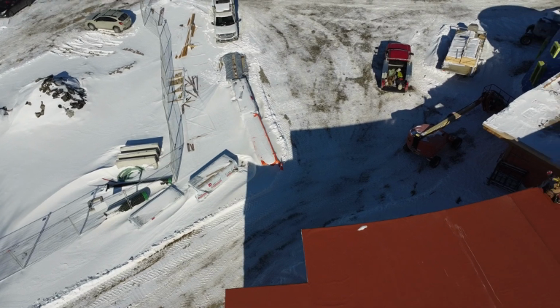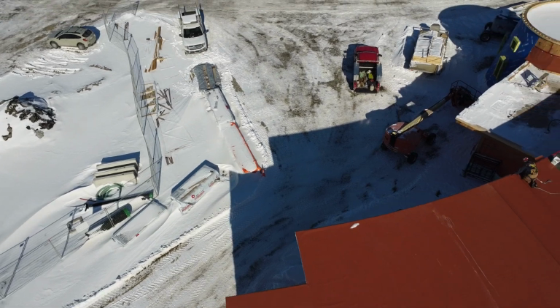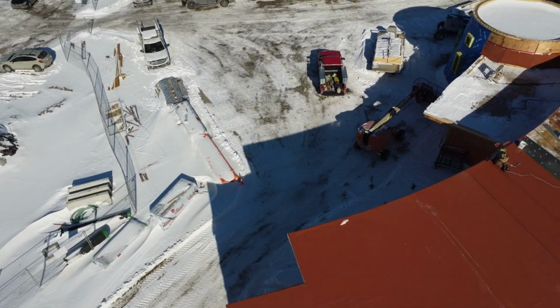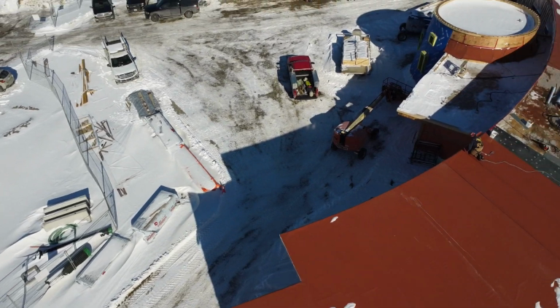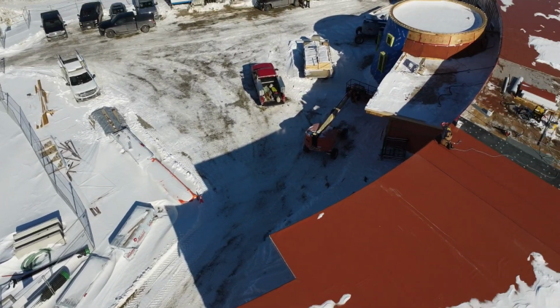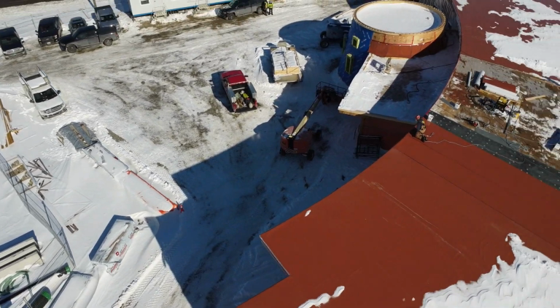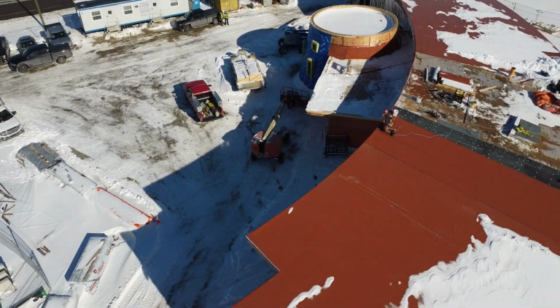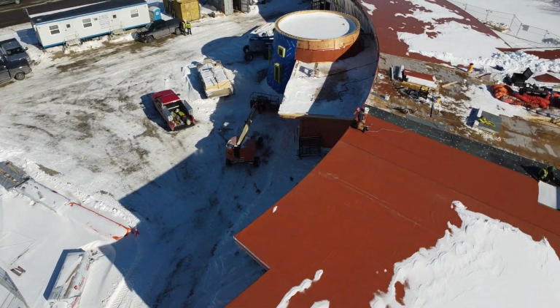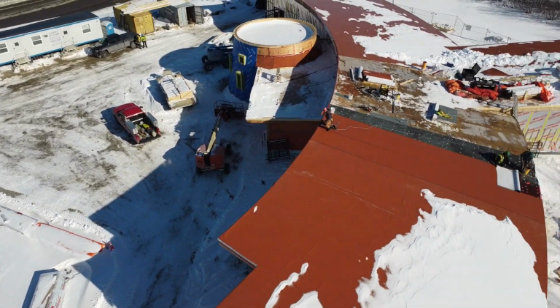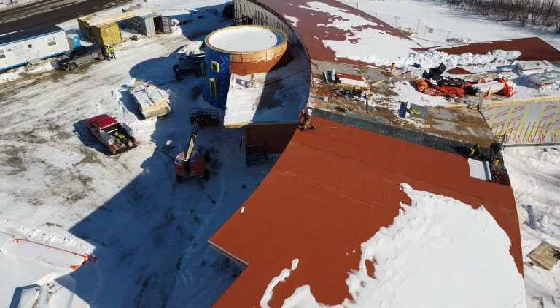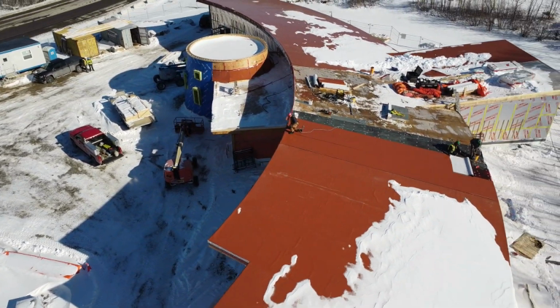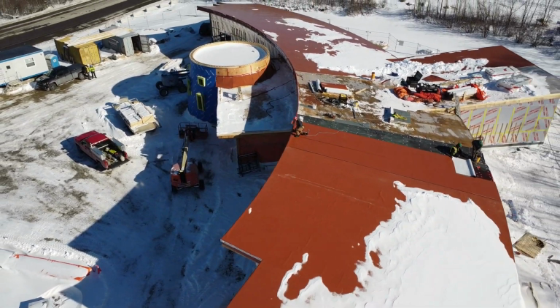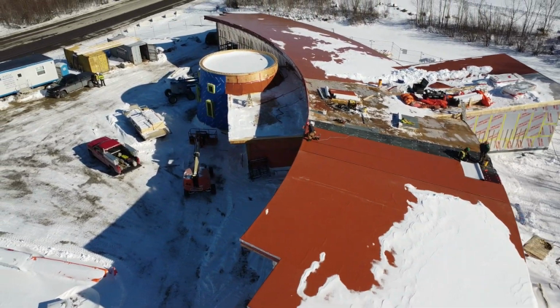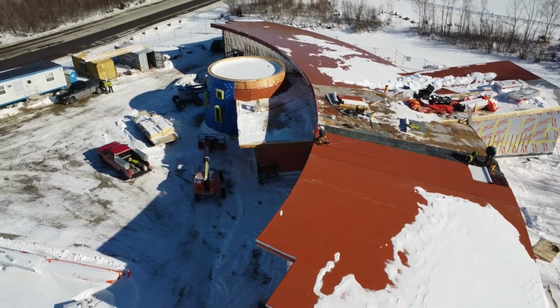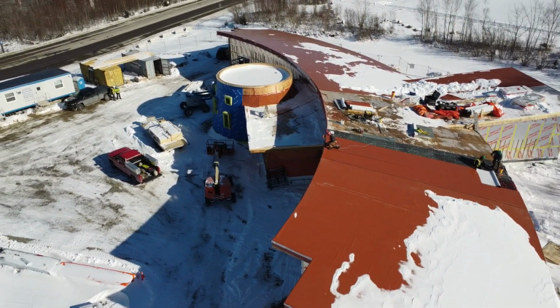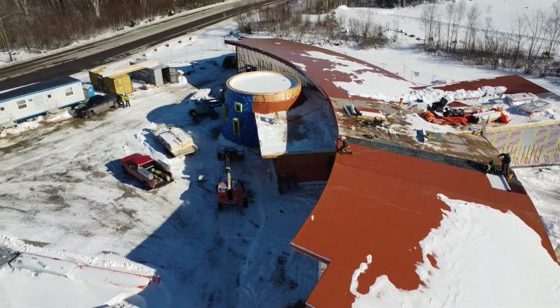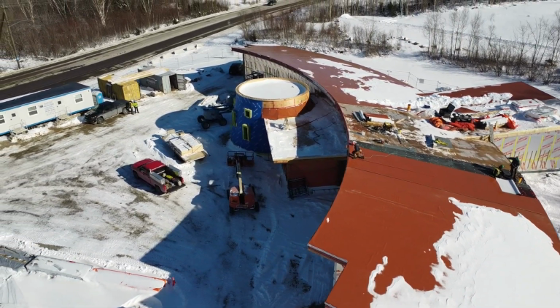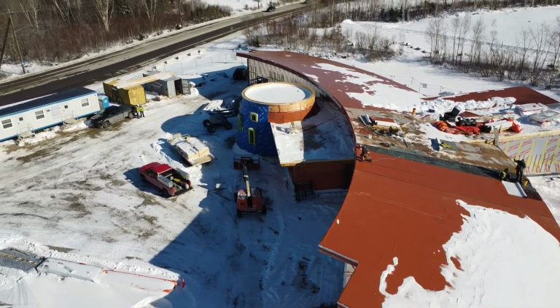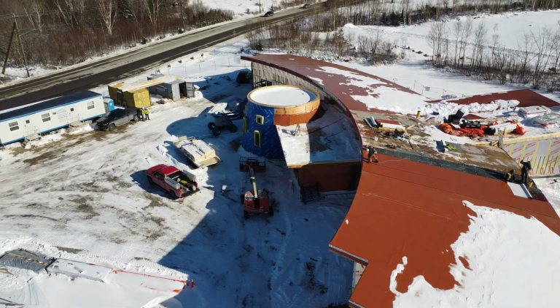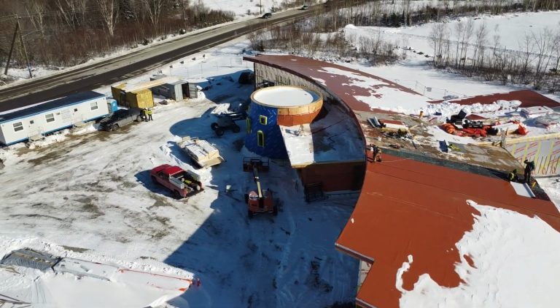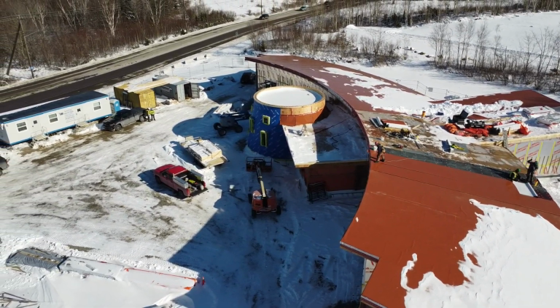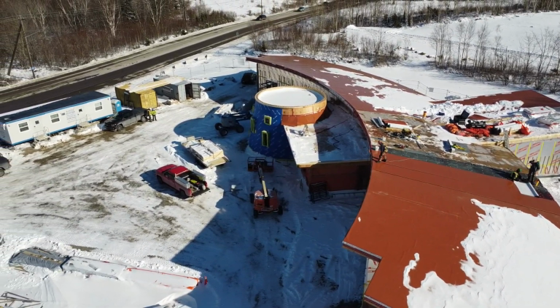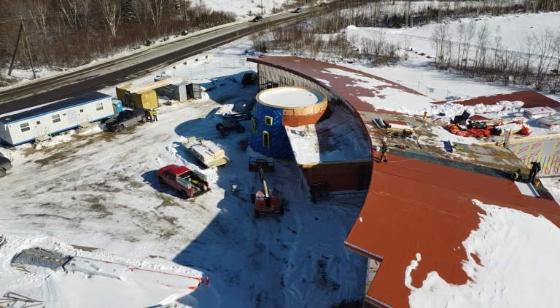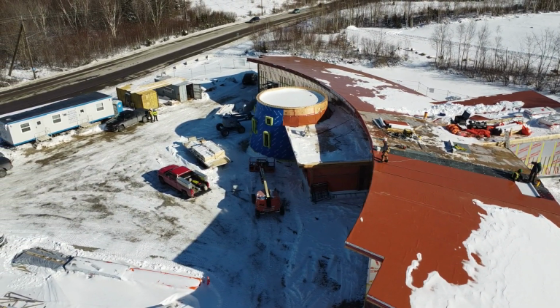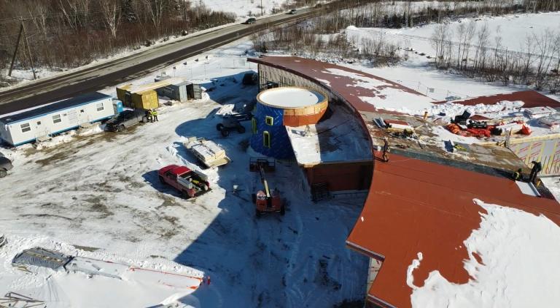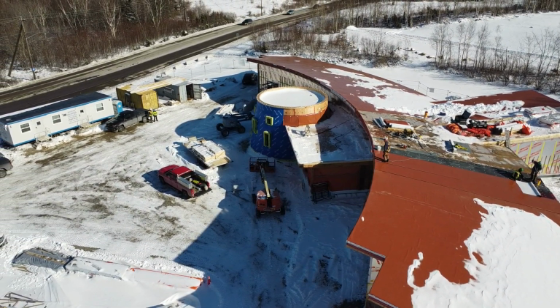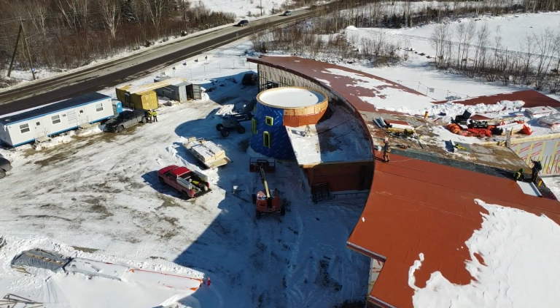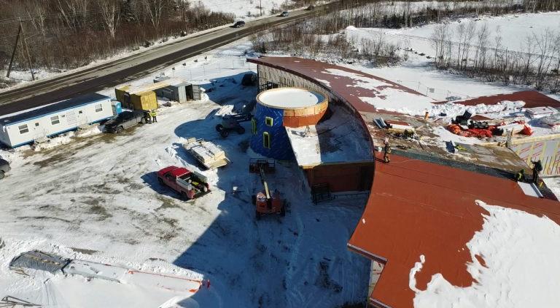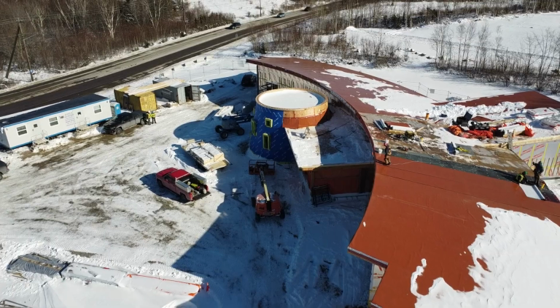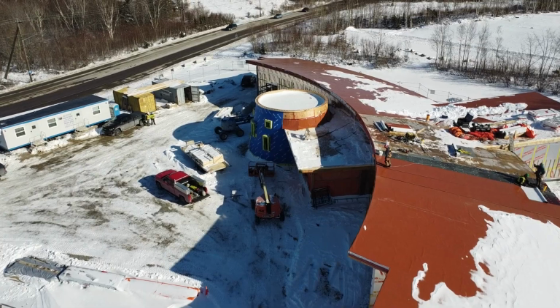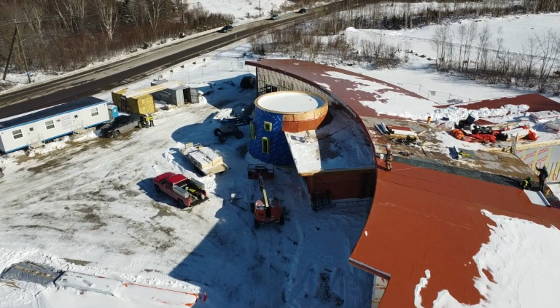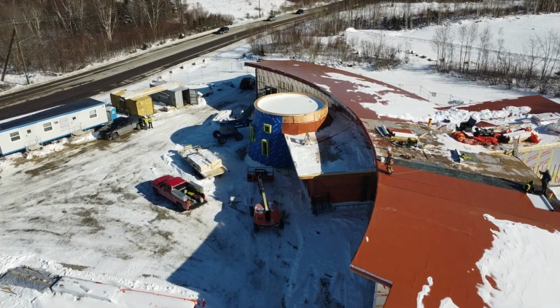Hey, what's up? This is one of our roofing projects. This building is one of a kind and looks like an eagle.